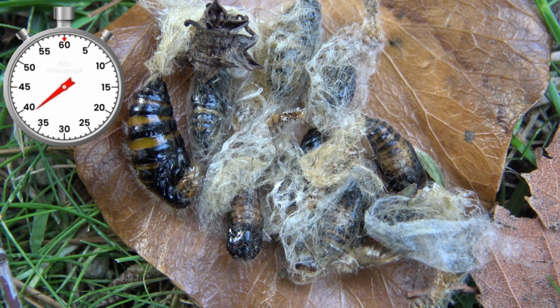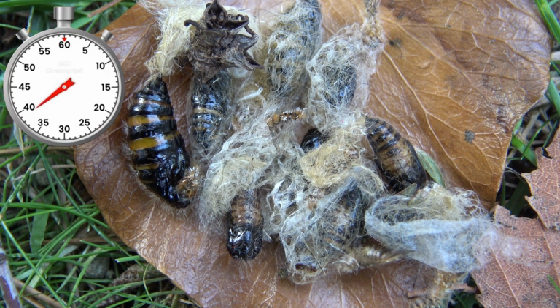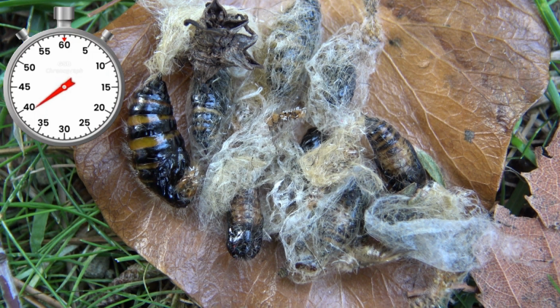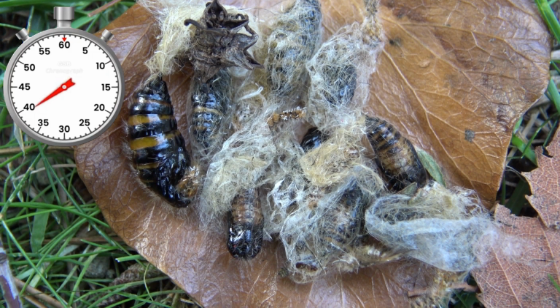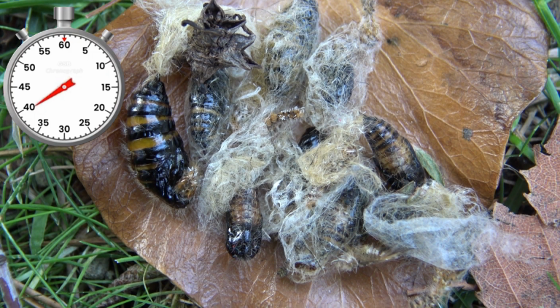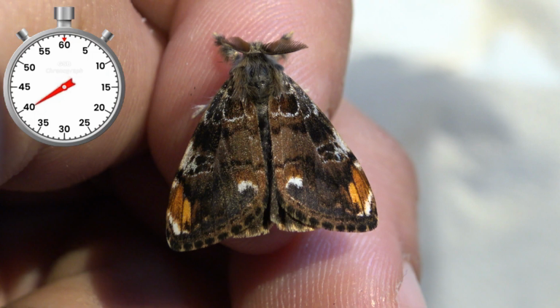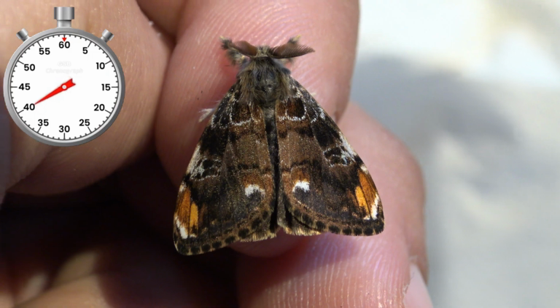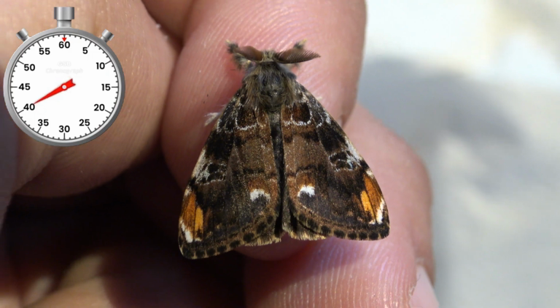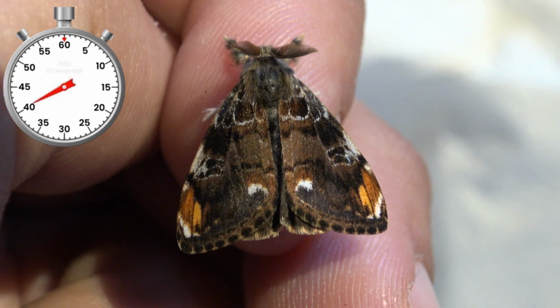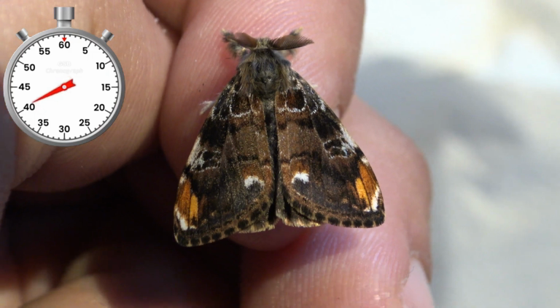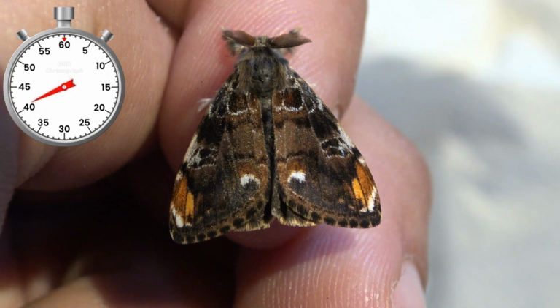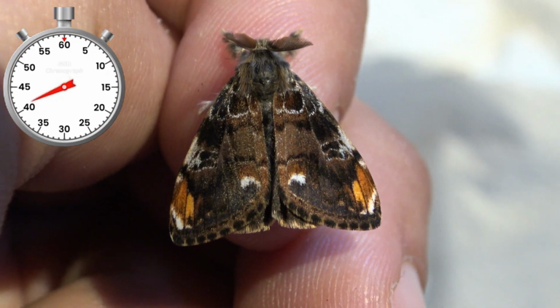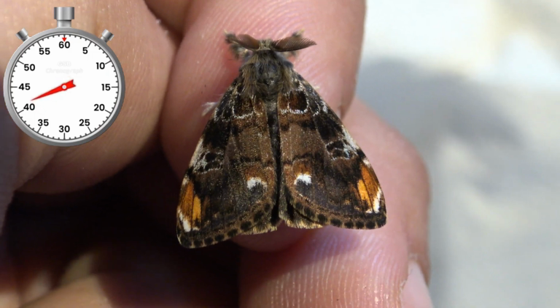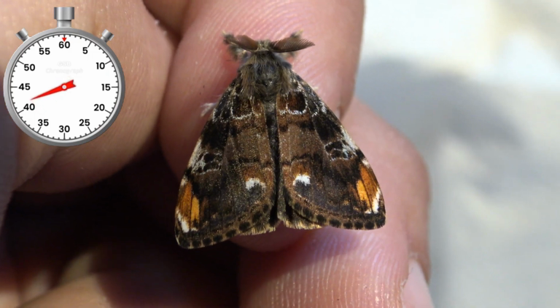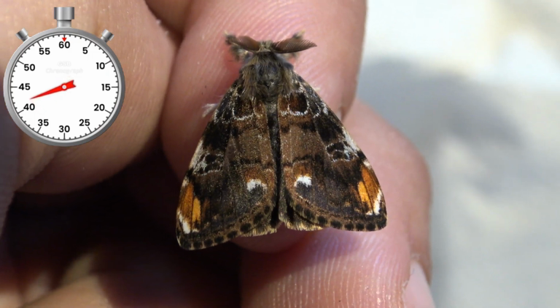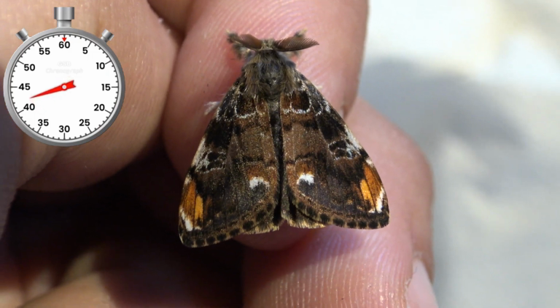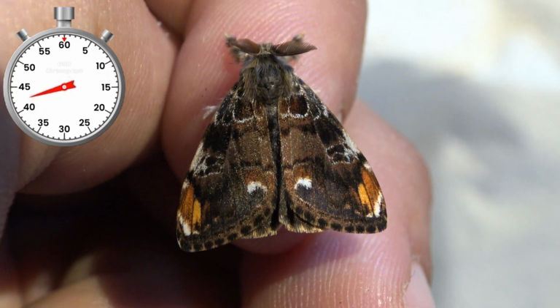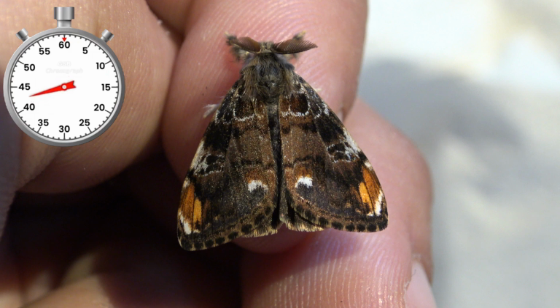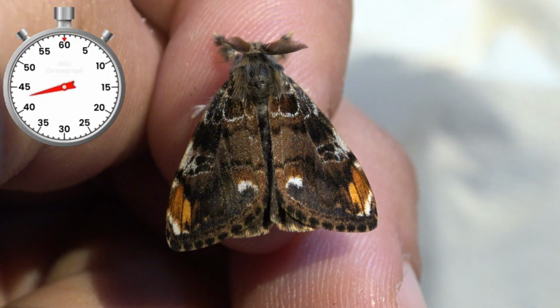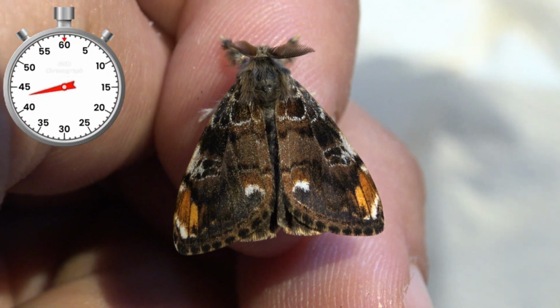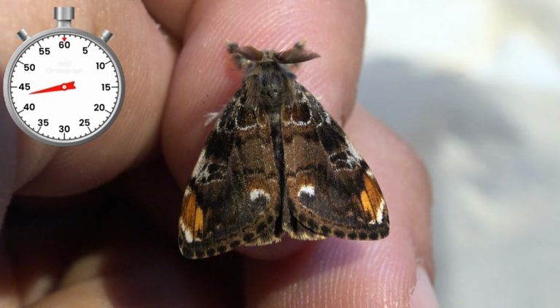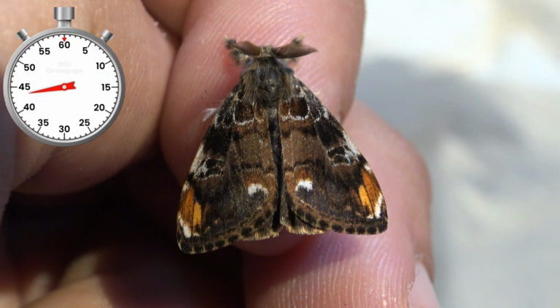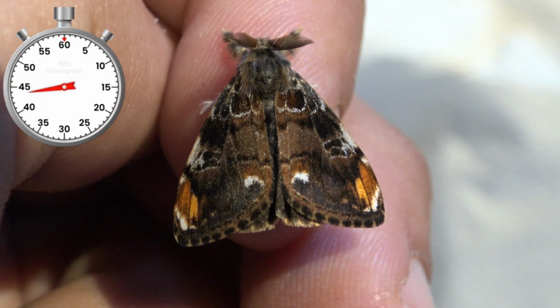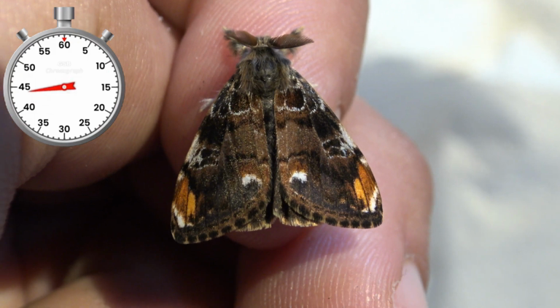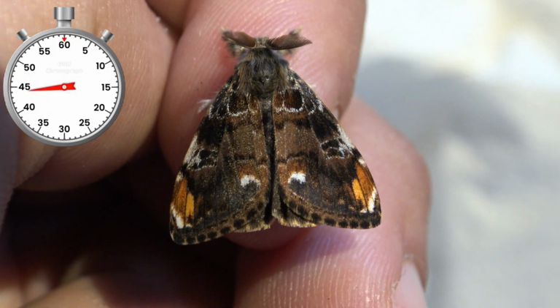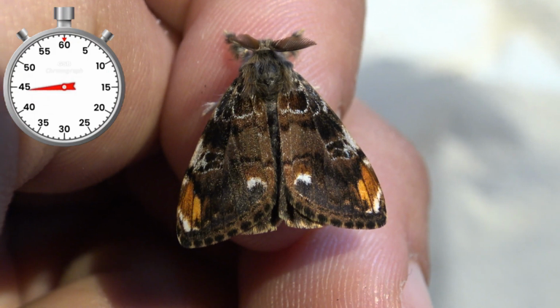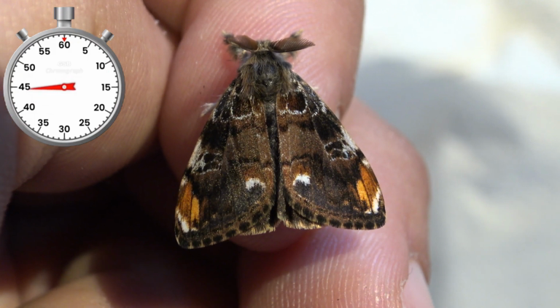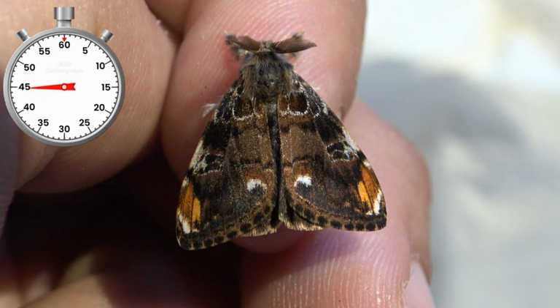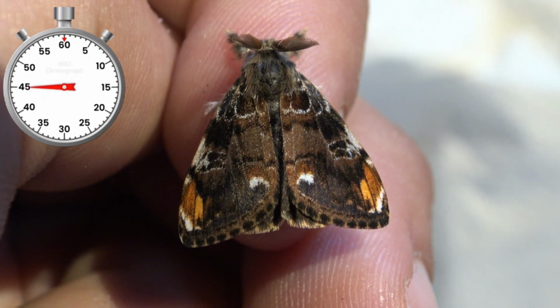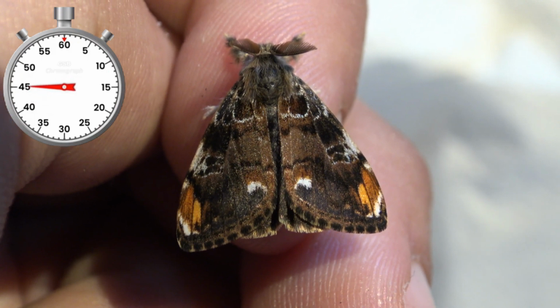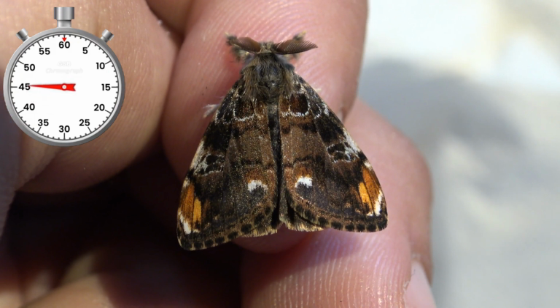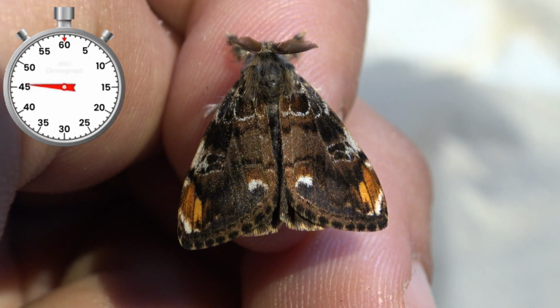And before you know it, the moths pop out. The males seem pretty normal and have two beautiful white spots on their wings. Adorable little creatures.